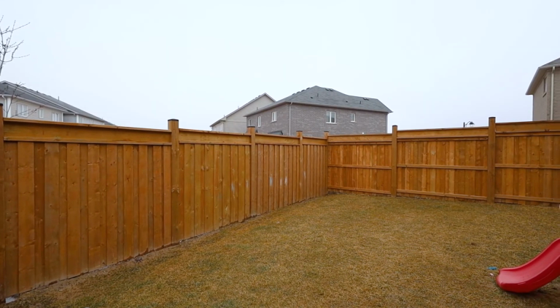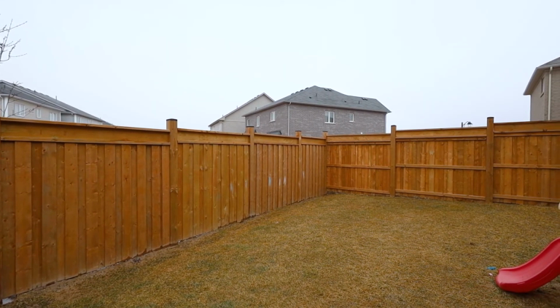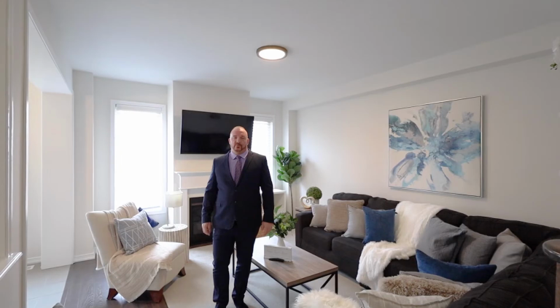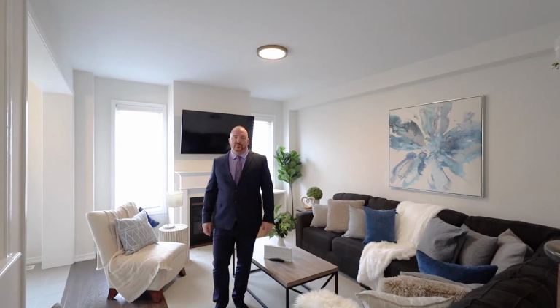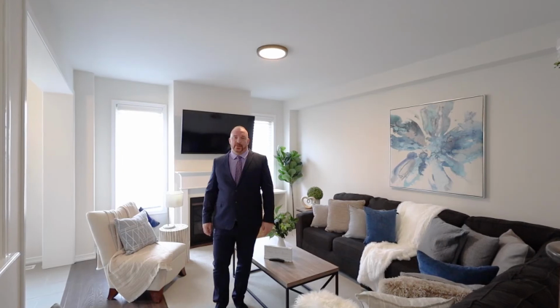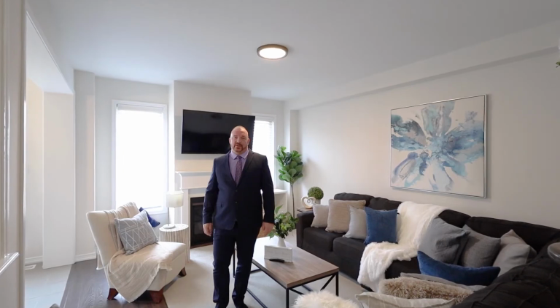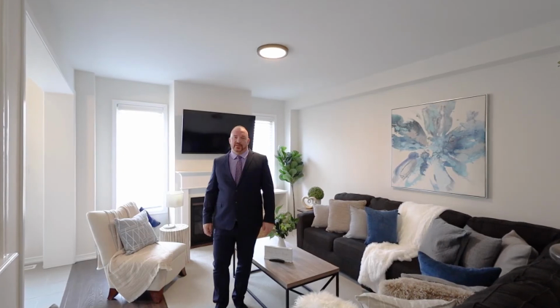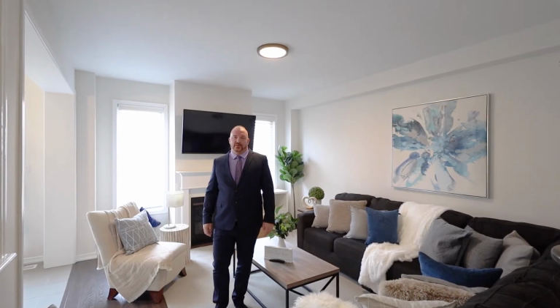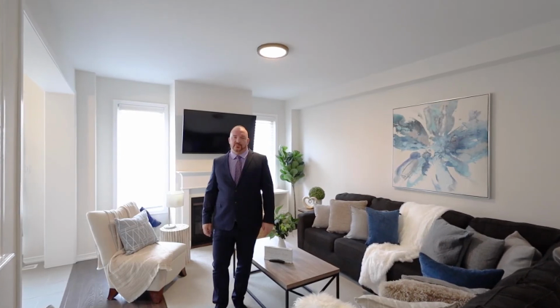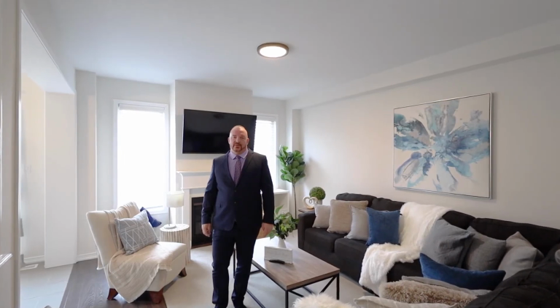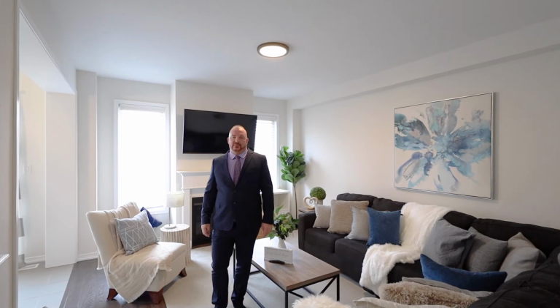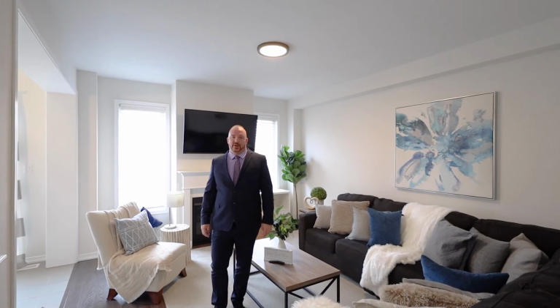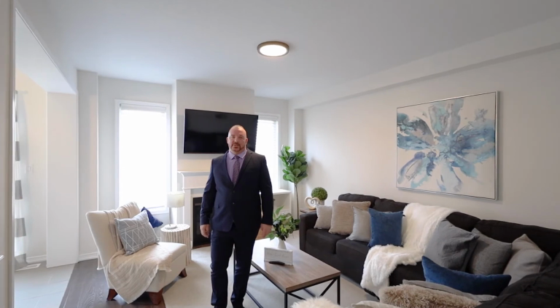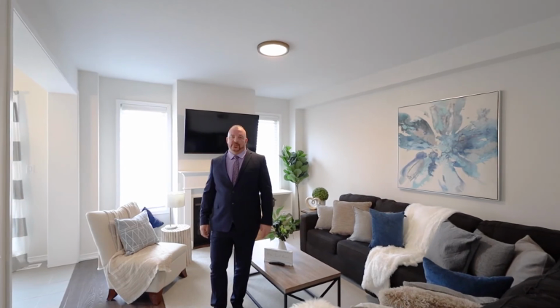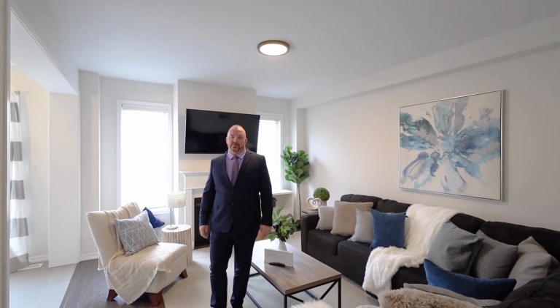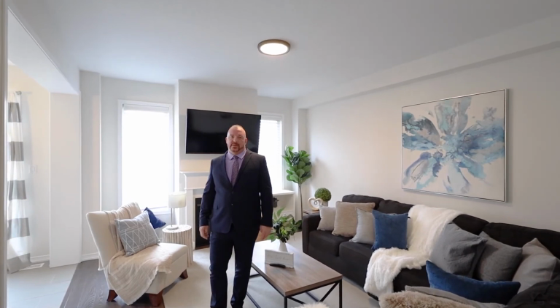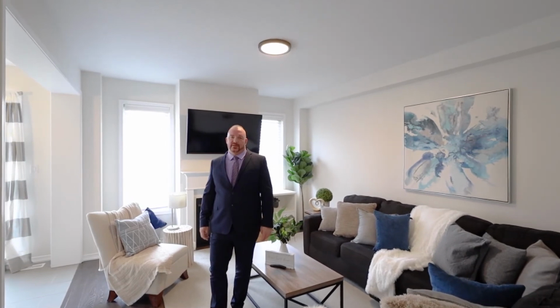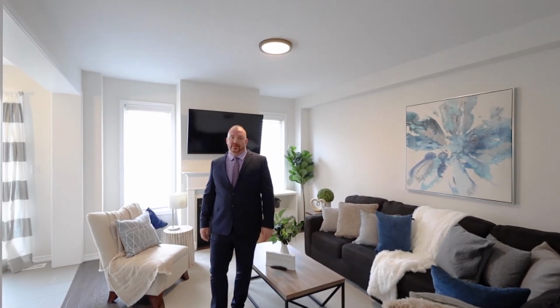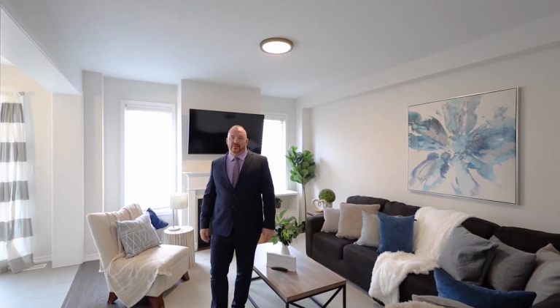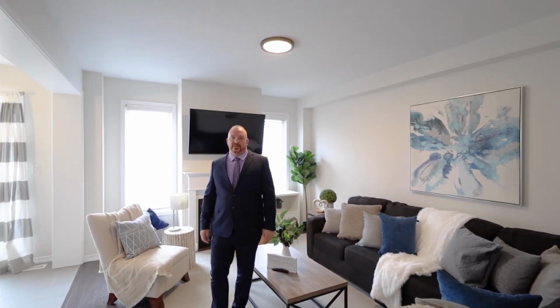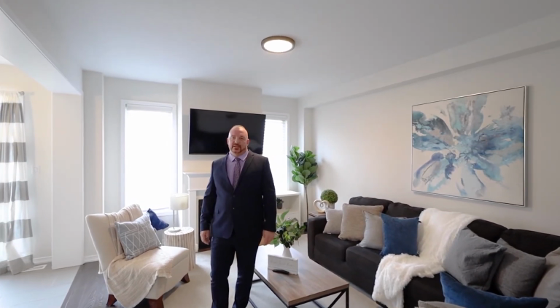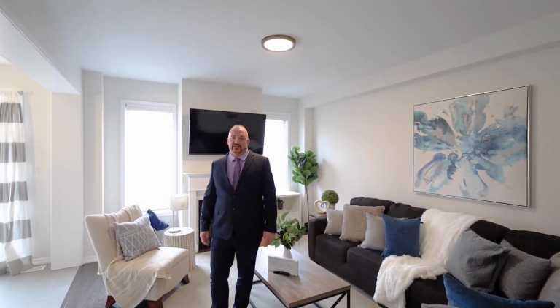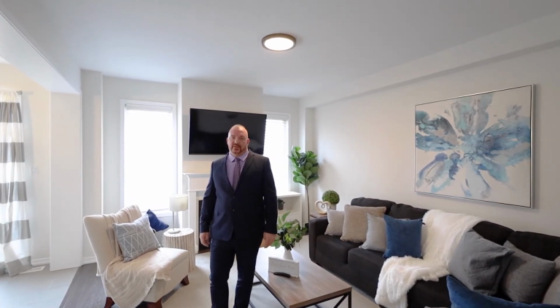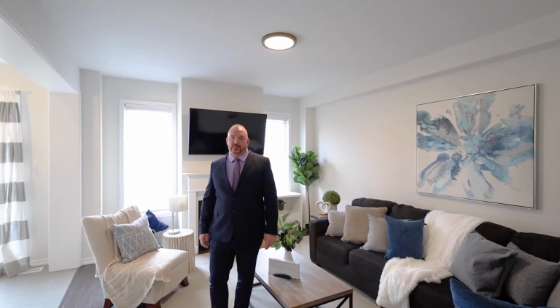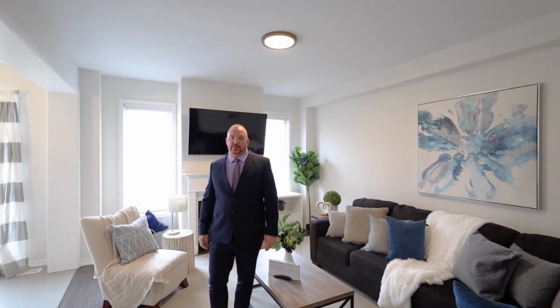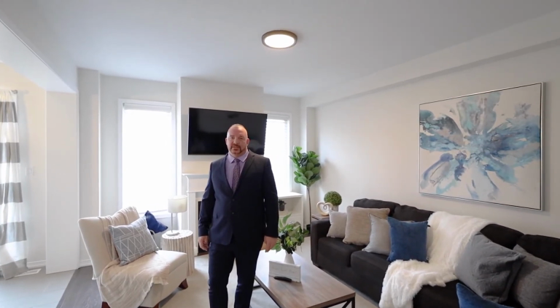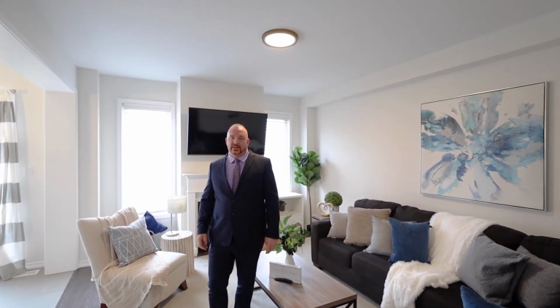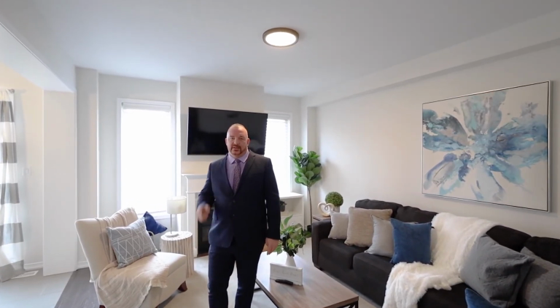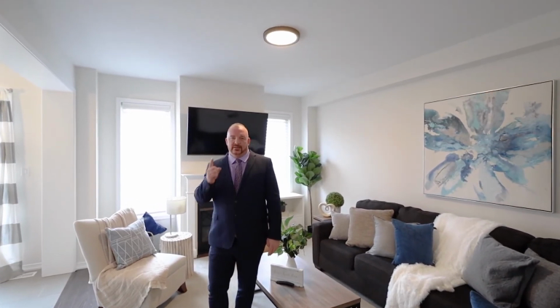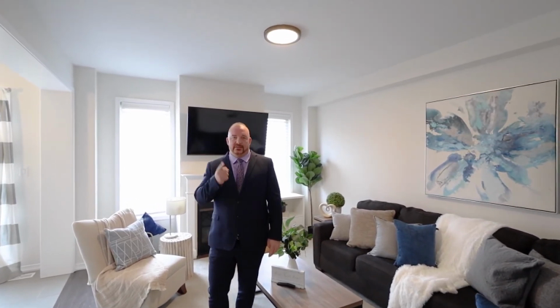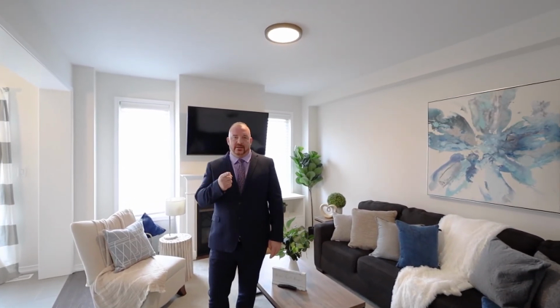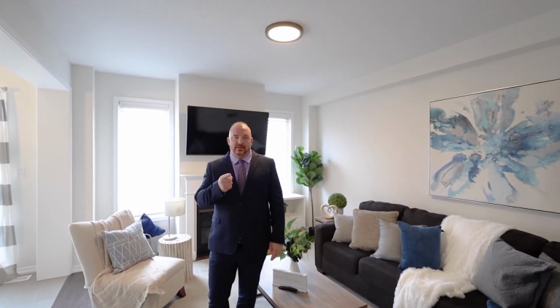For more information on this home, follow us on social media or visit us at TheCrewRealEstate.com.